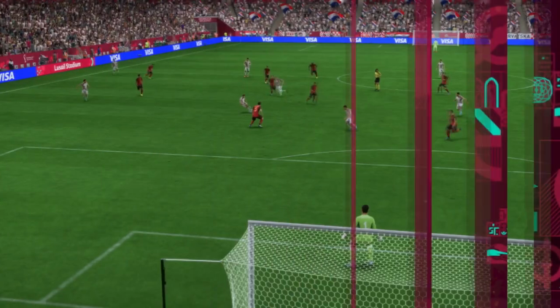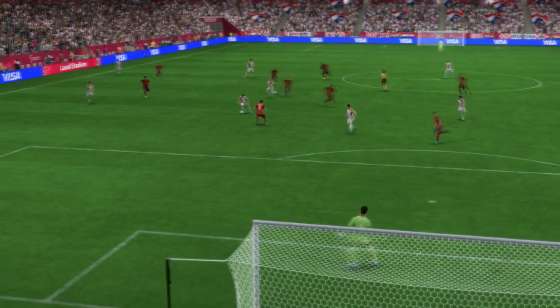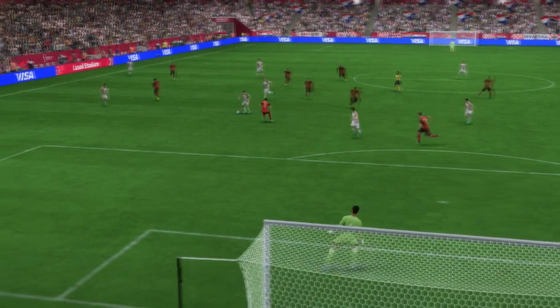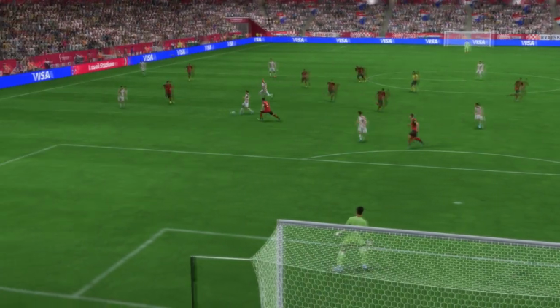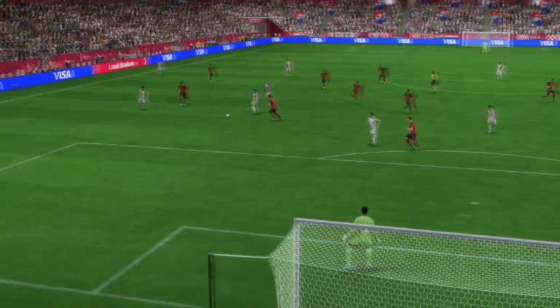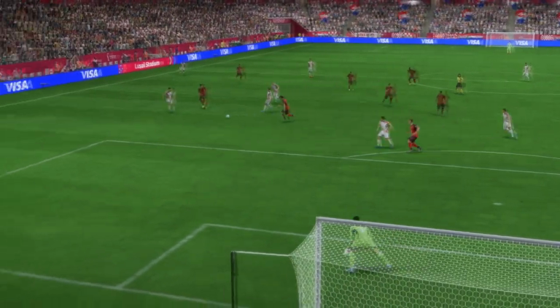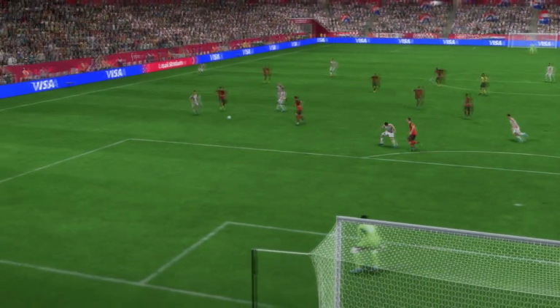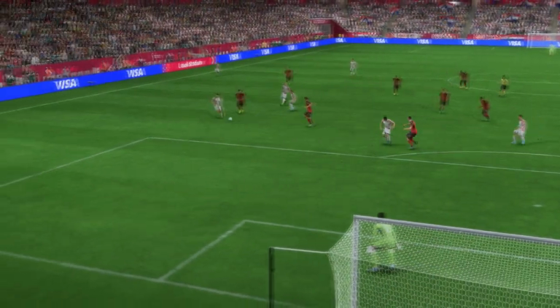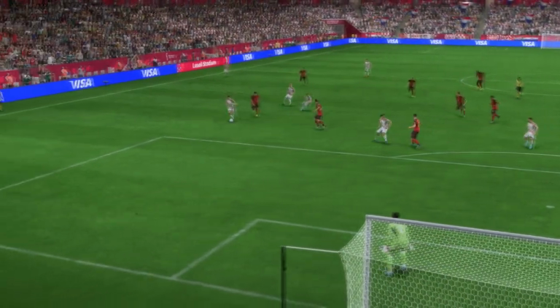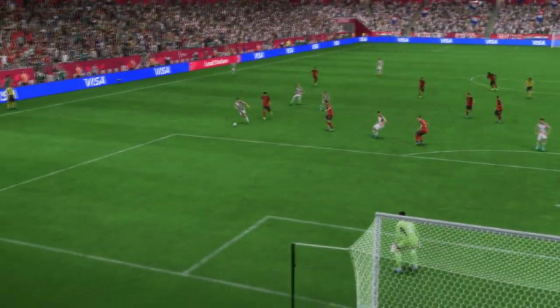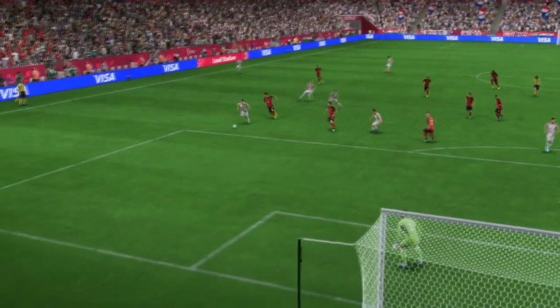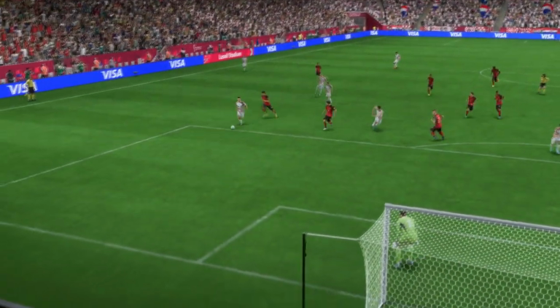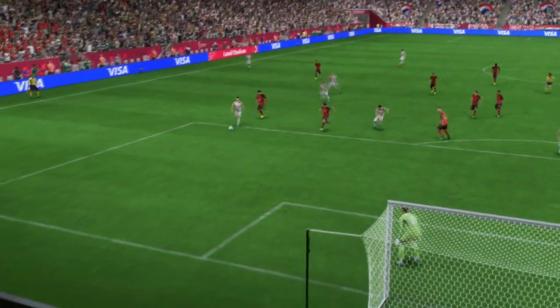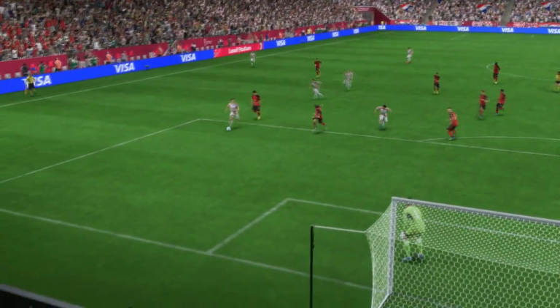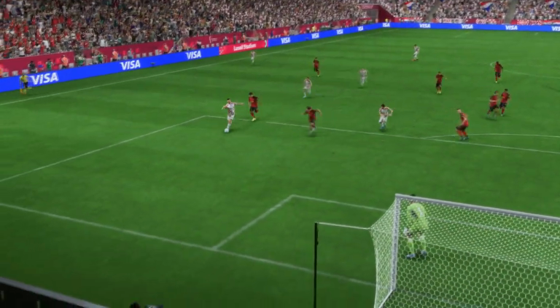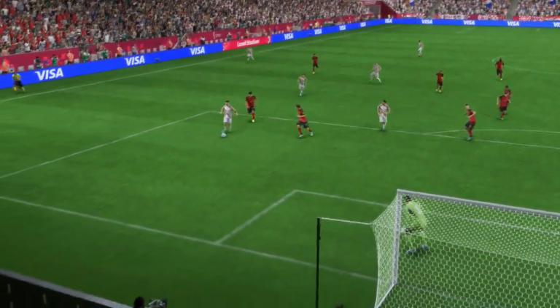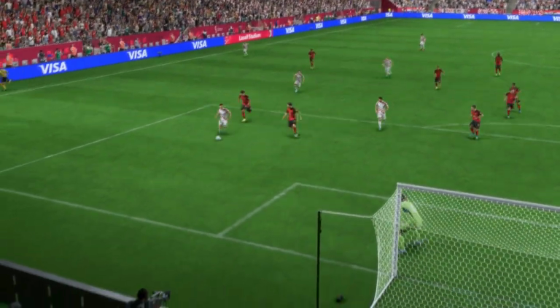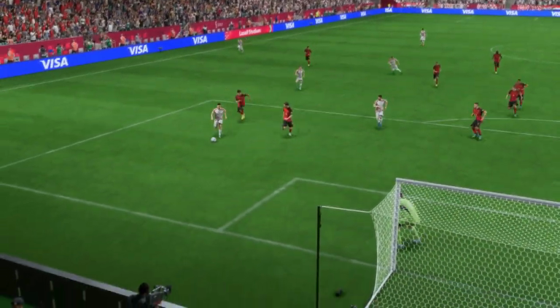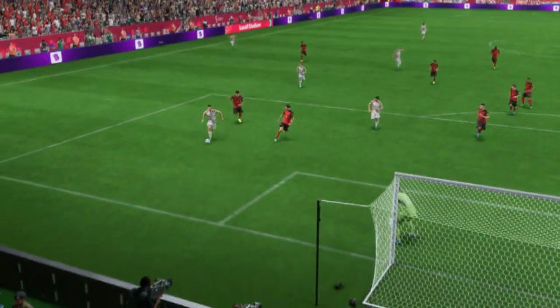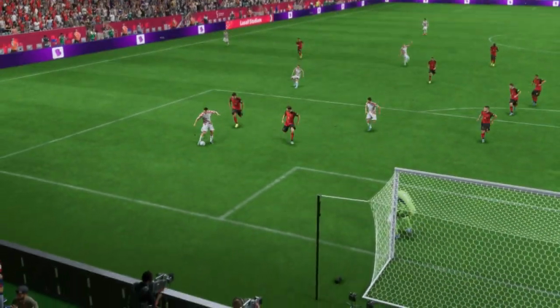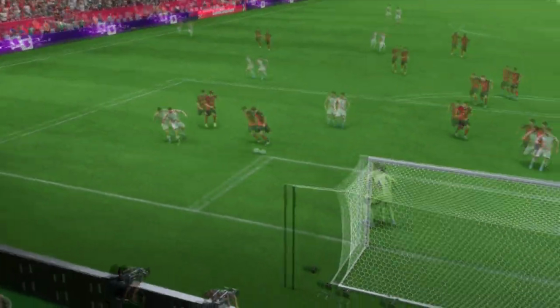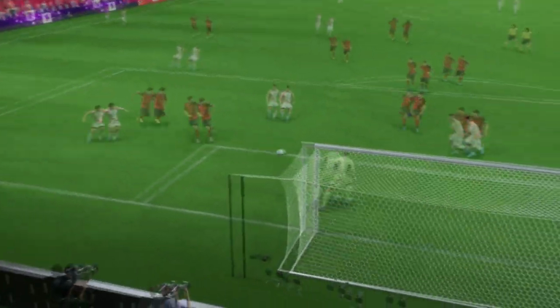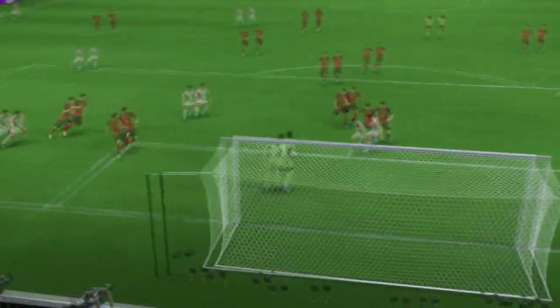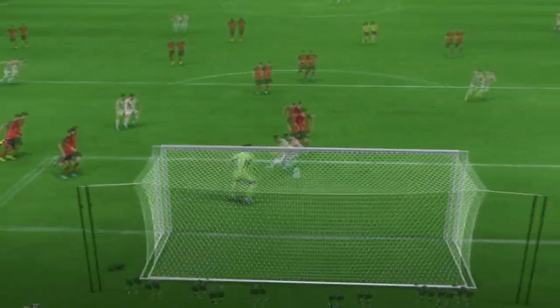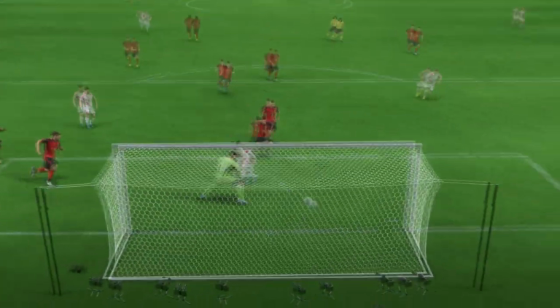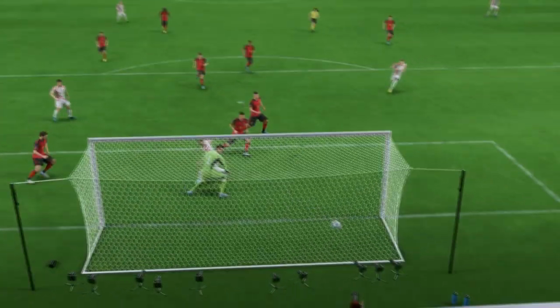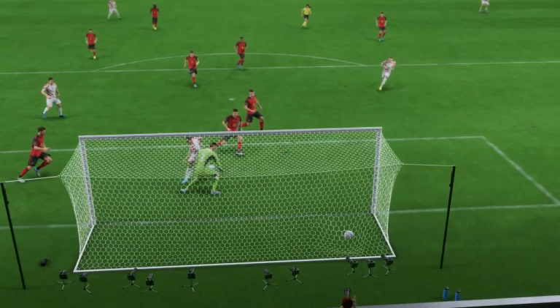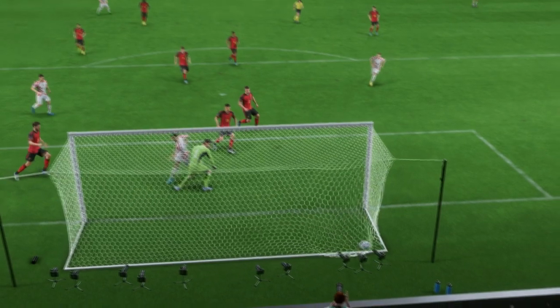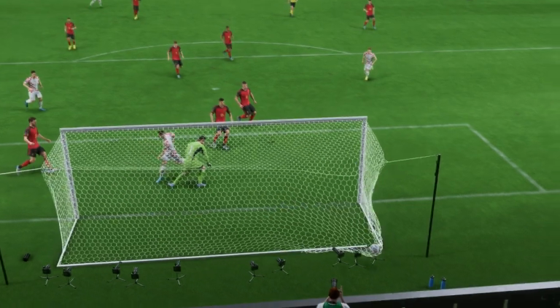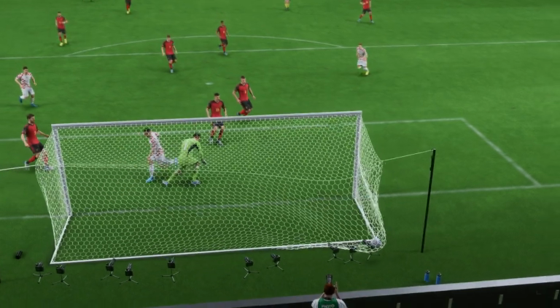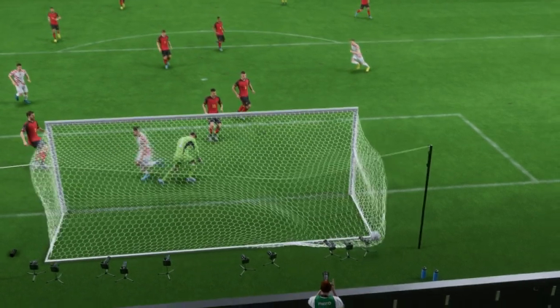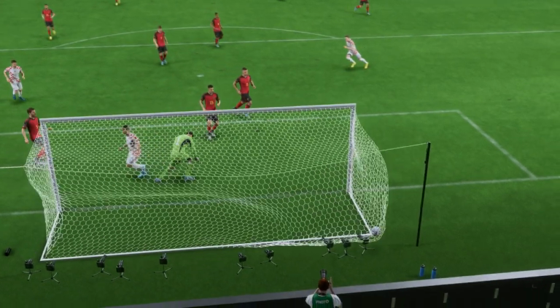Just look at his movement — he knows exactly how to find space. And it's also a tidy finish. That's a nice goal.